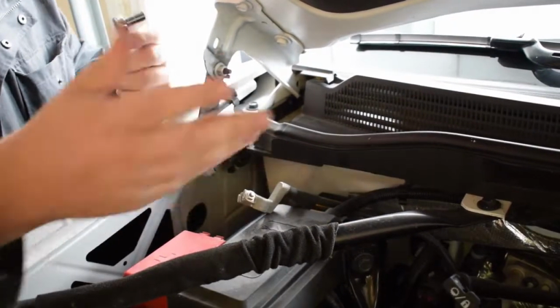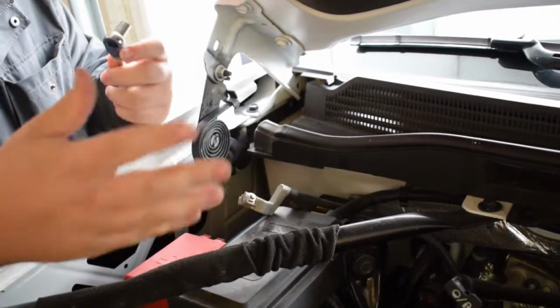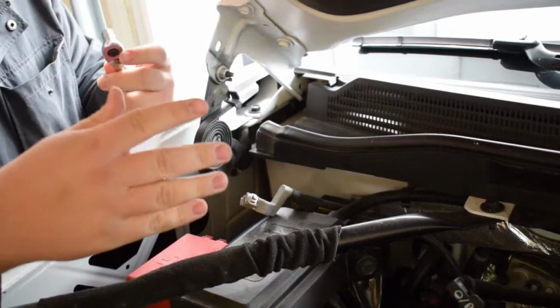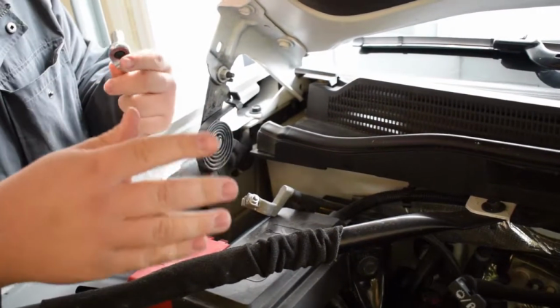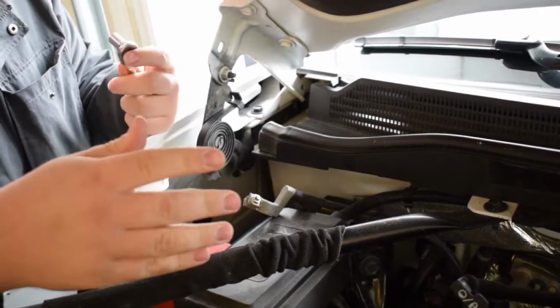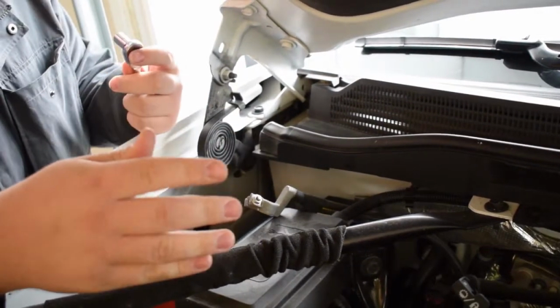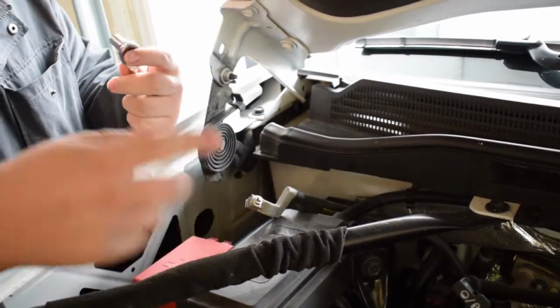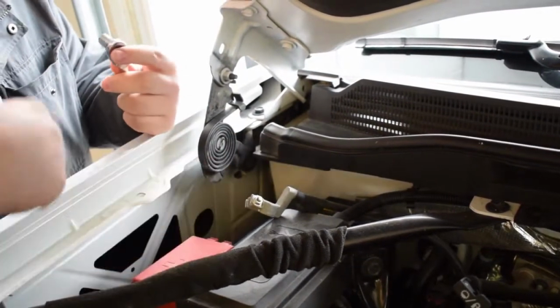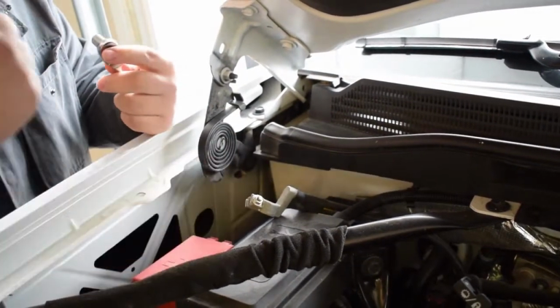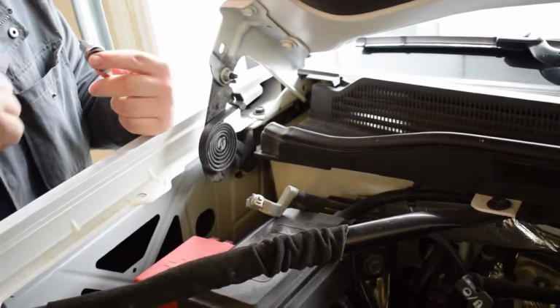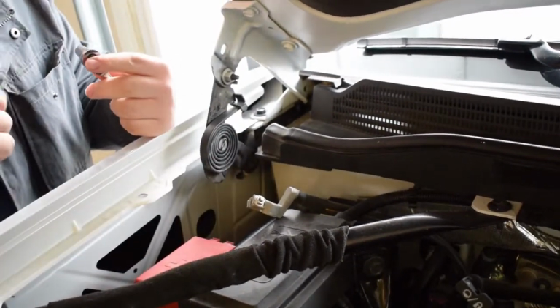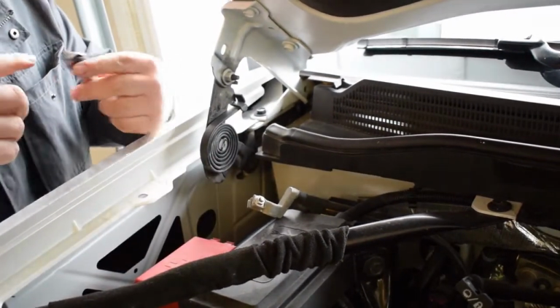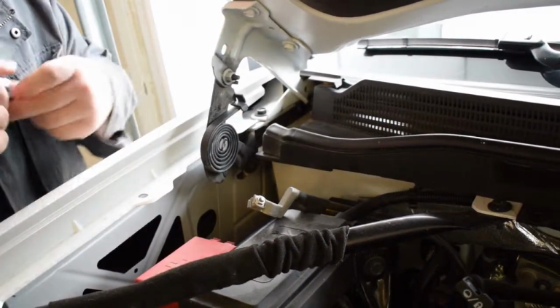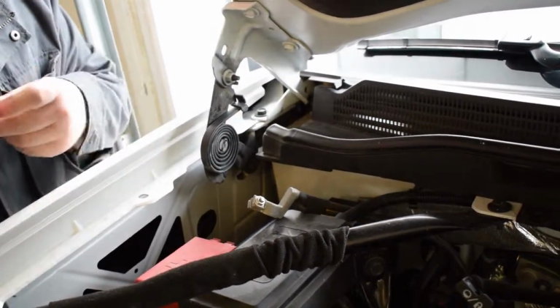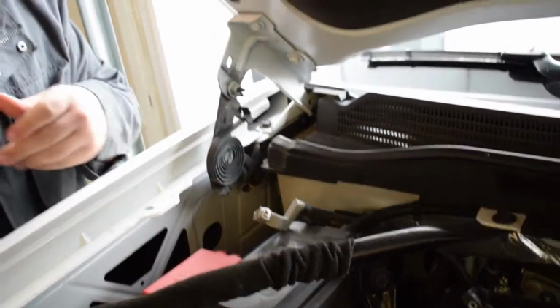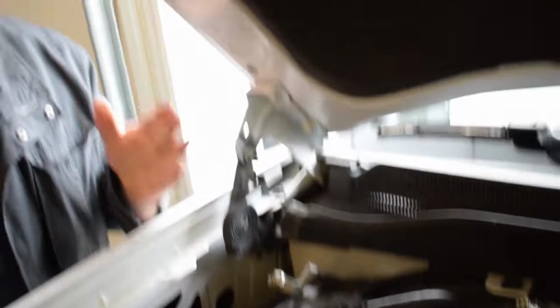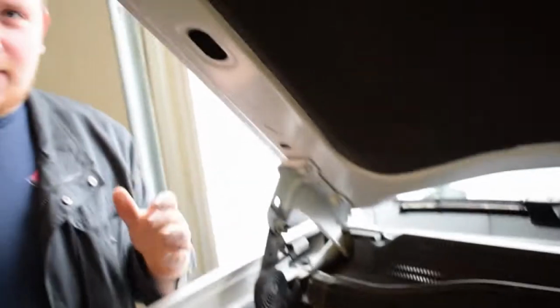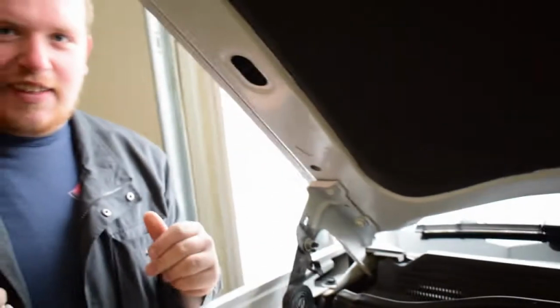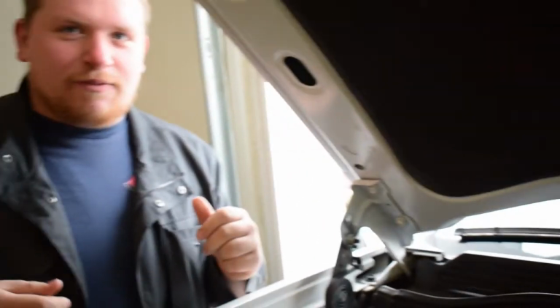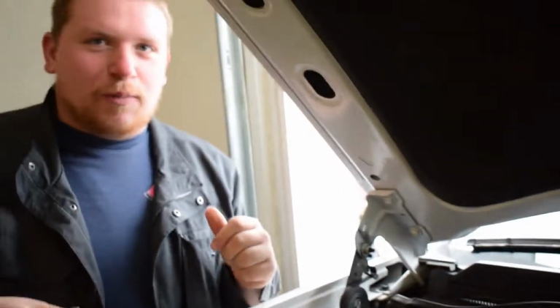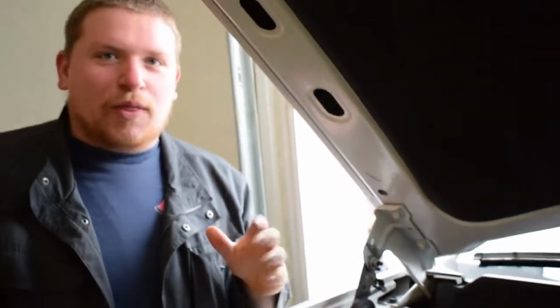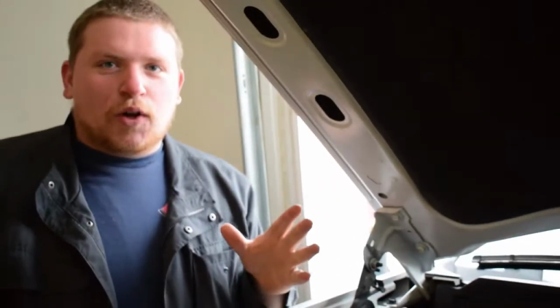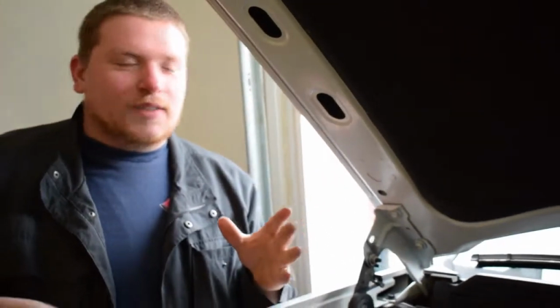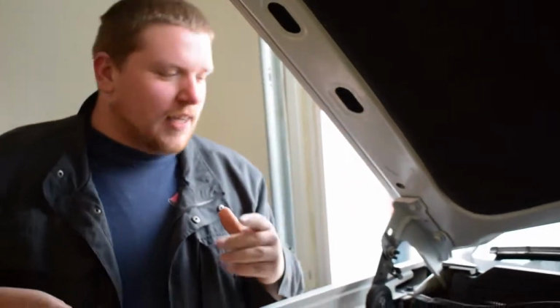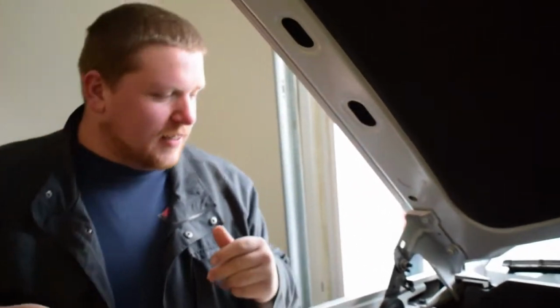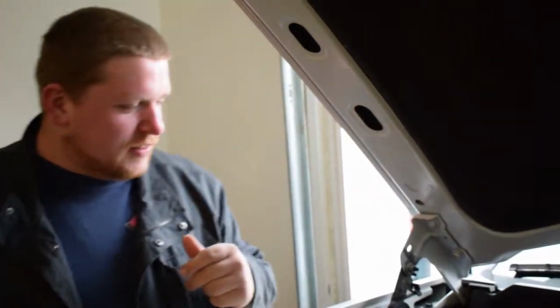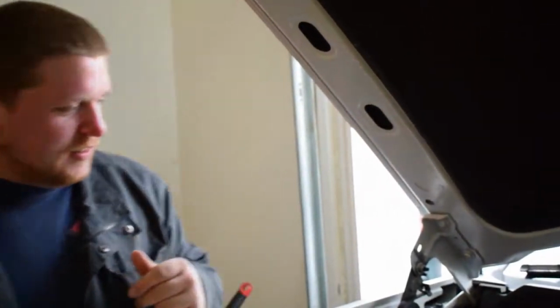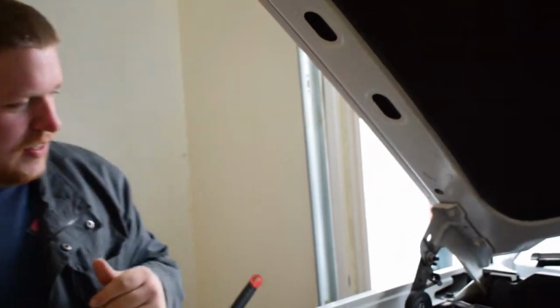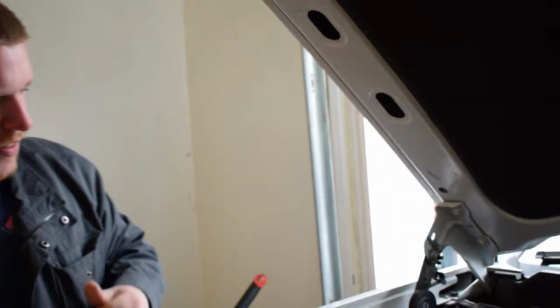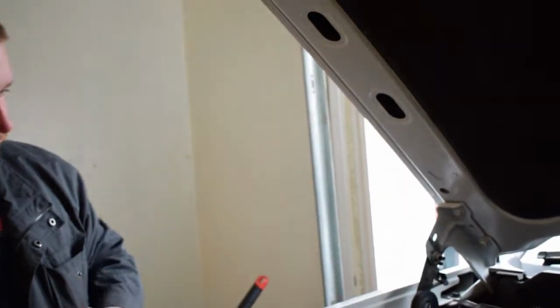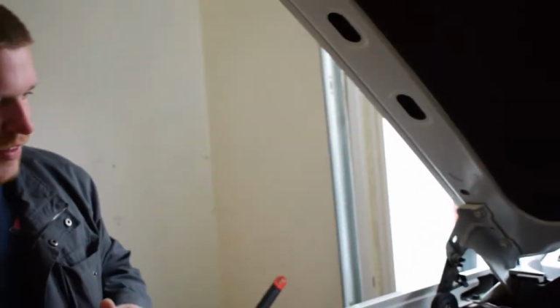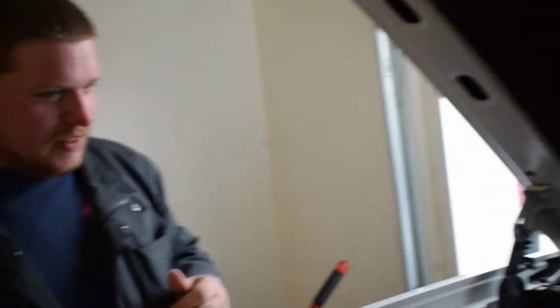You don't want it touching any metal because it will be sparking, because it is the negative battery cable. We're going to set that for about 30 seconds and let it clear.